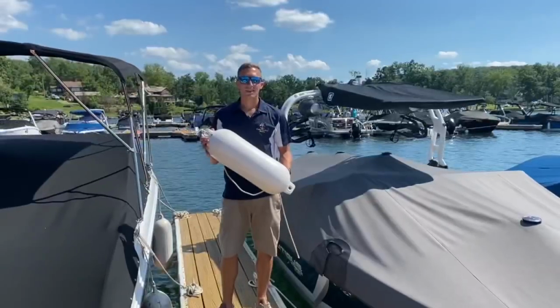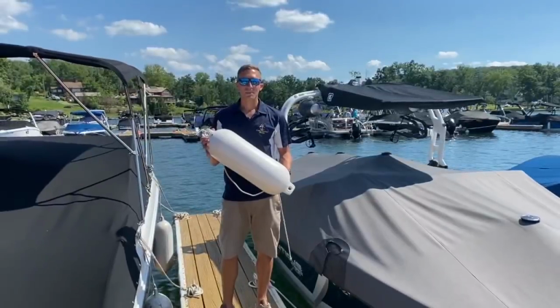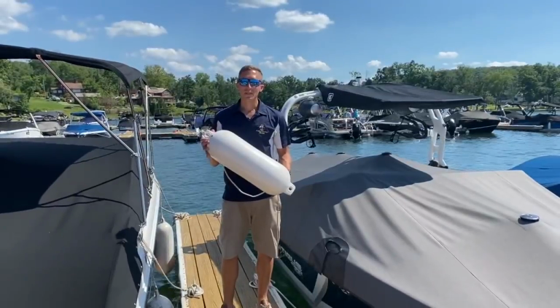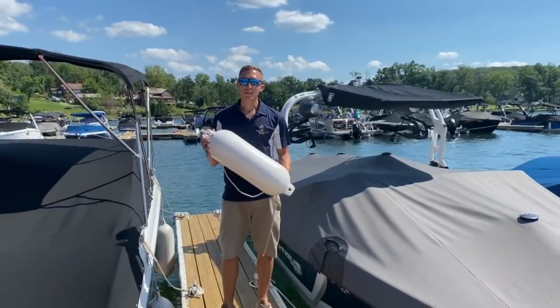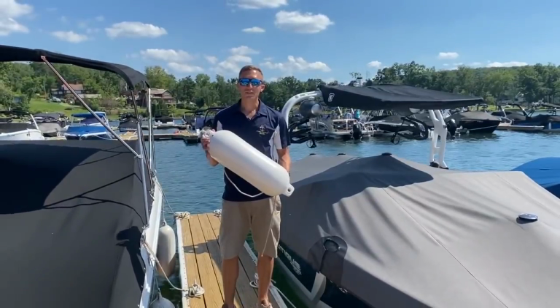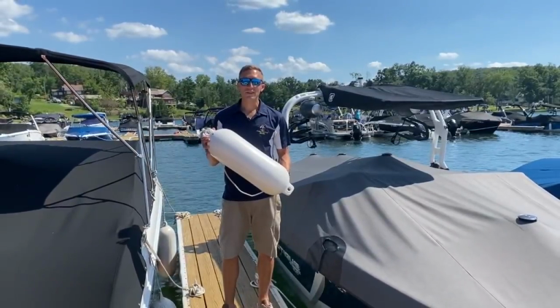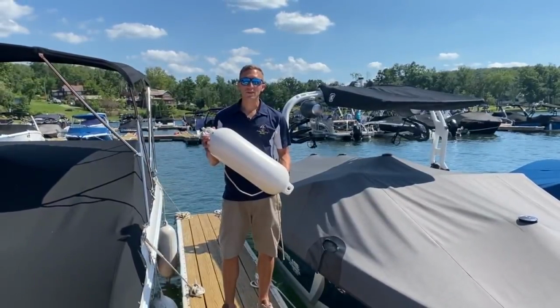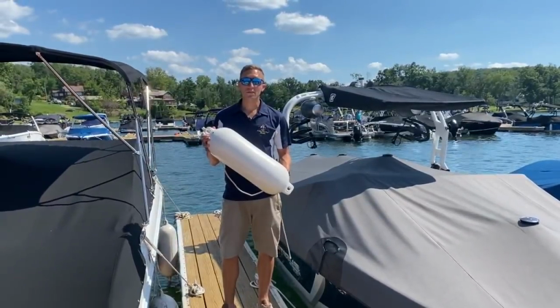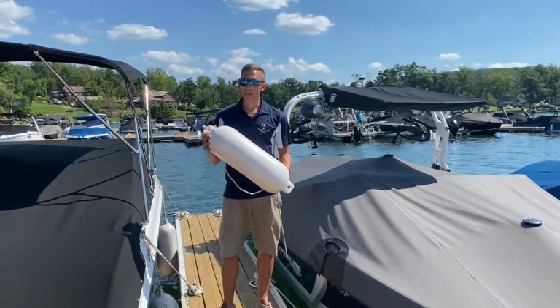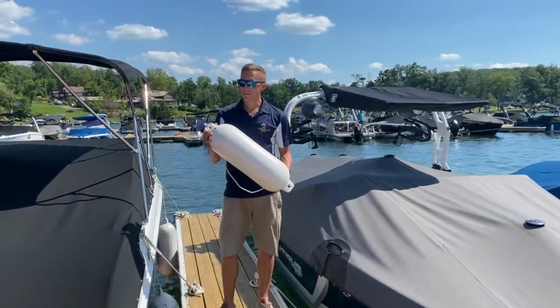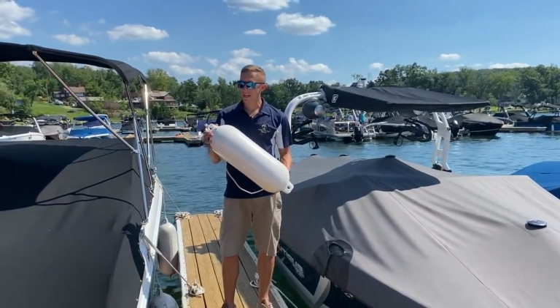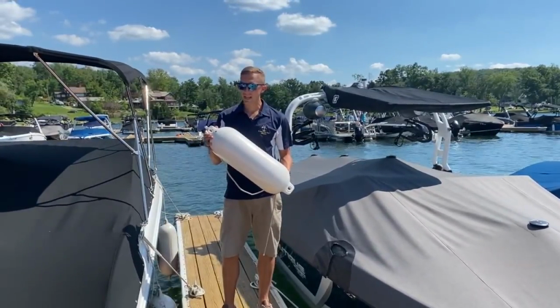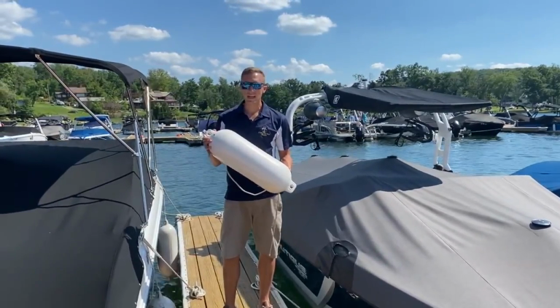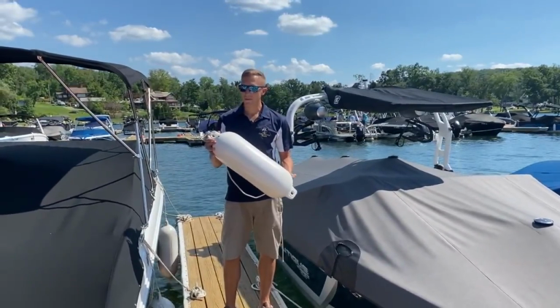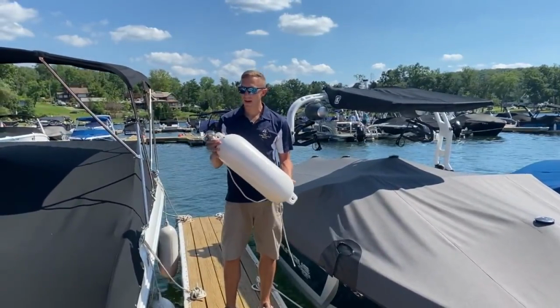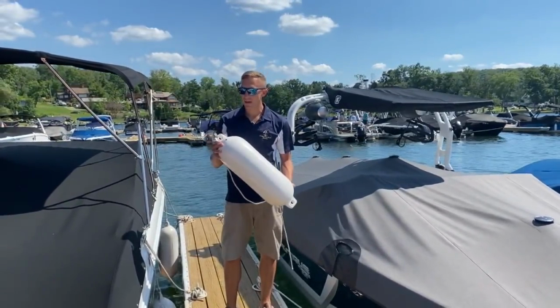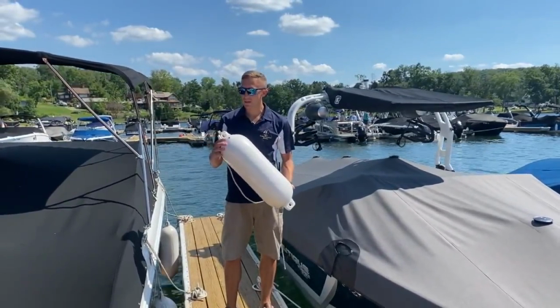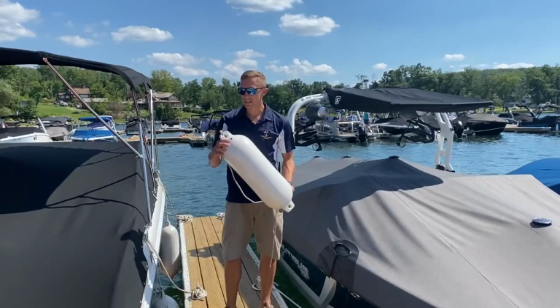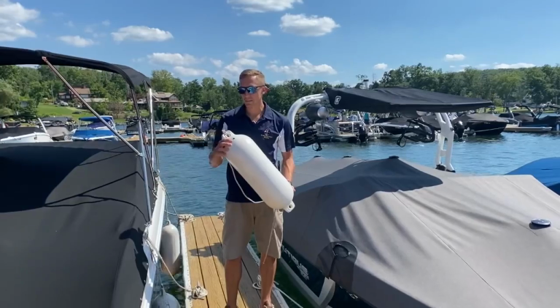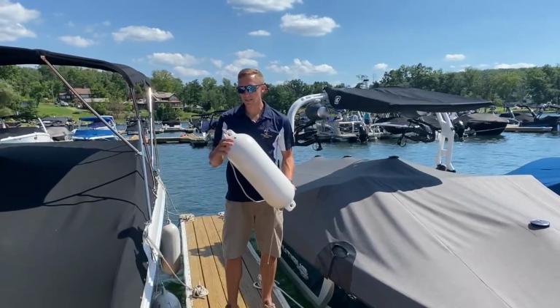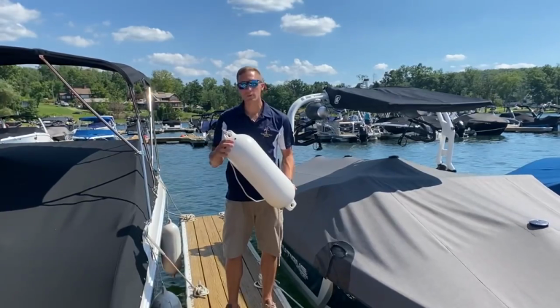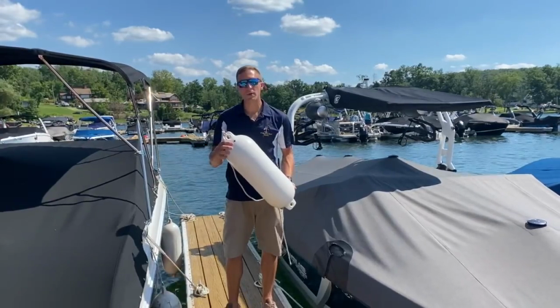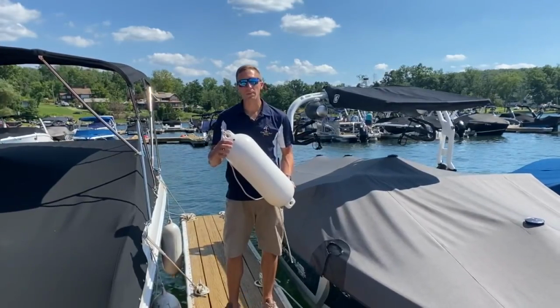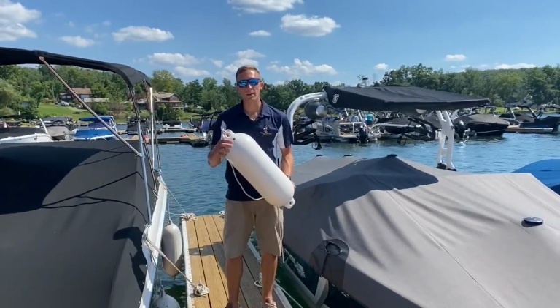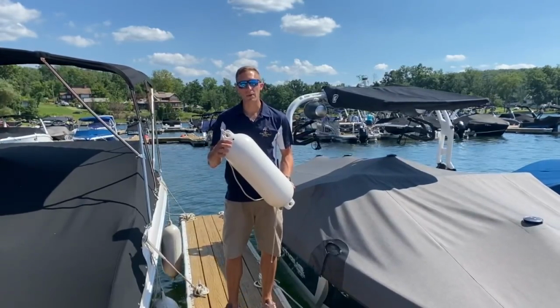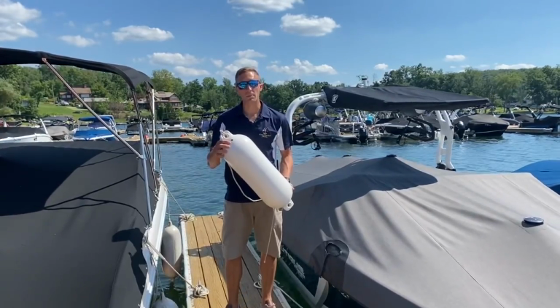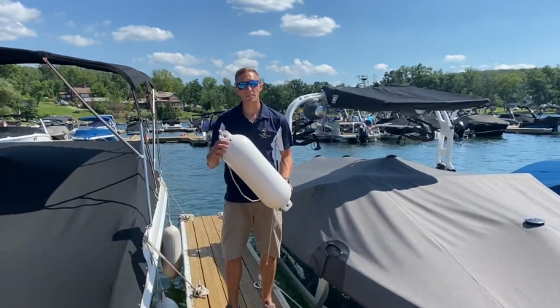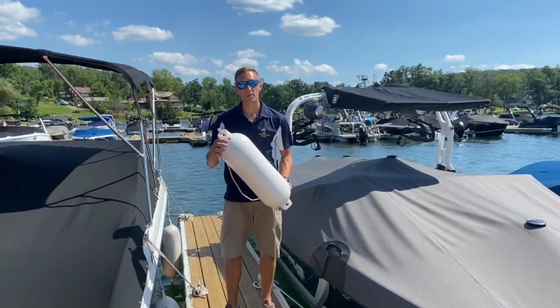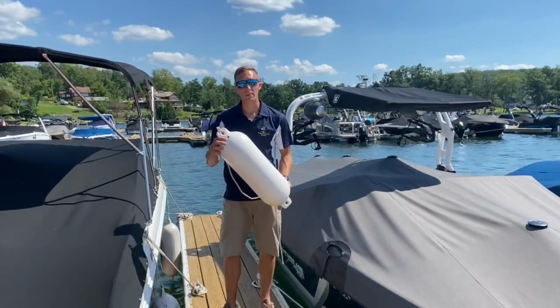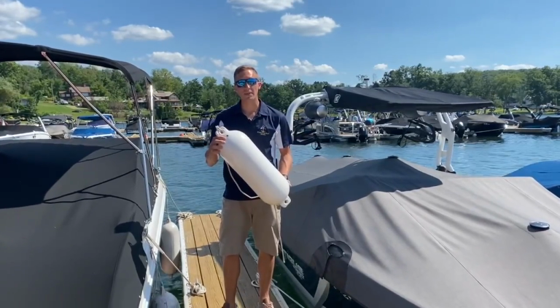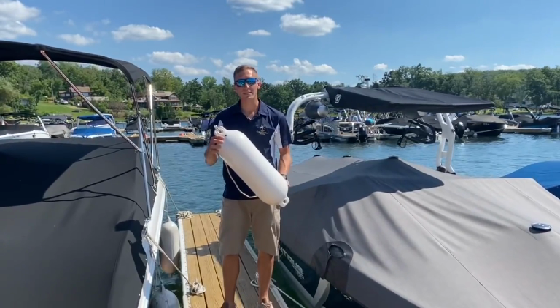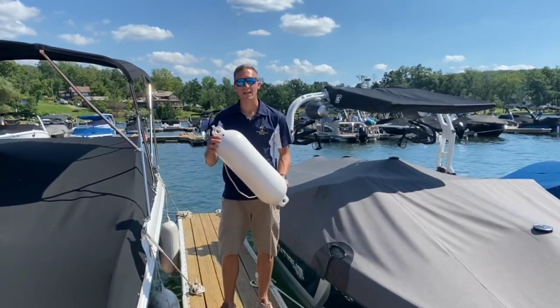Make sure that your fenders are fully inflated. If they're not, you can just get a bicycle pump and pump them up to the right PSI.